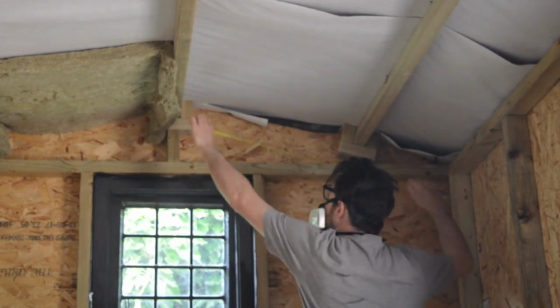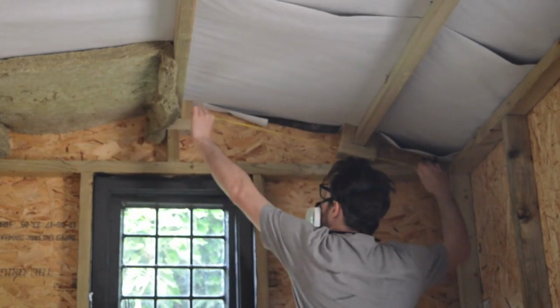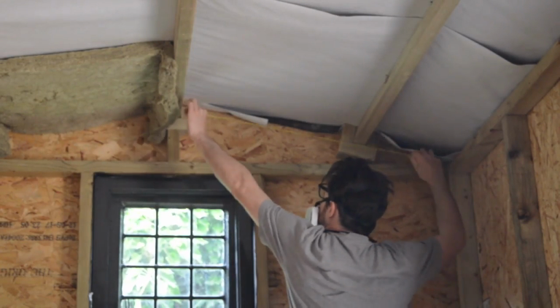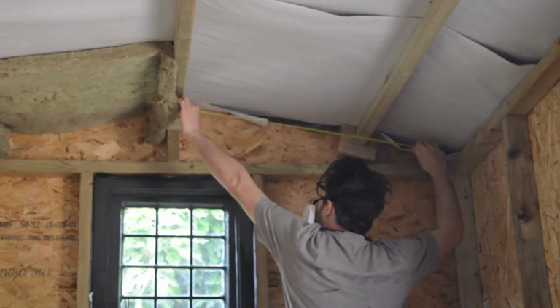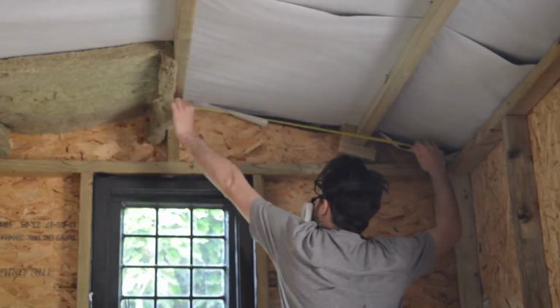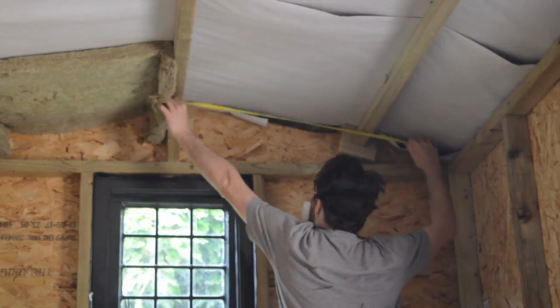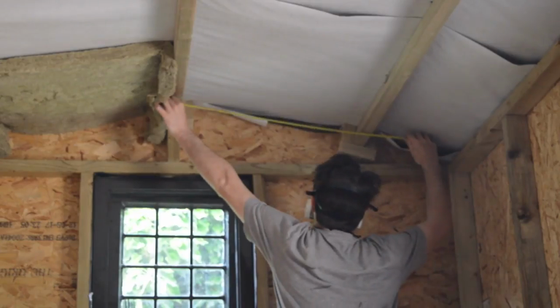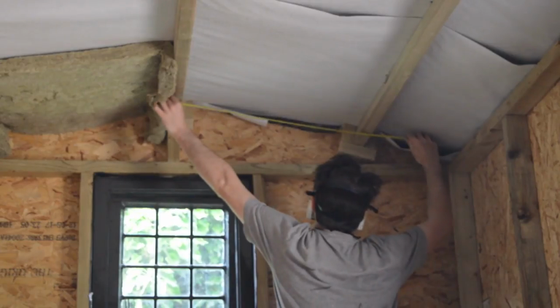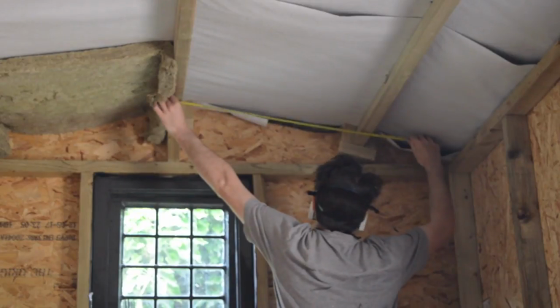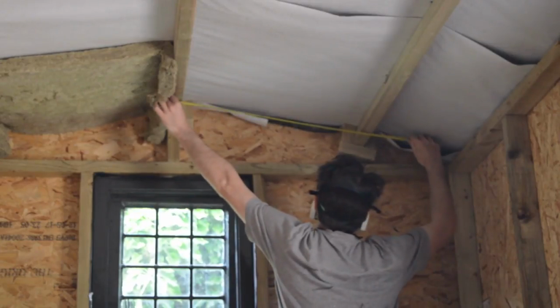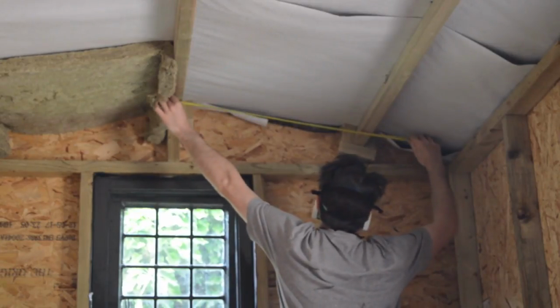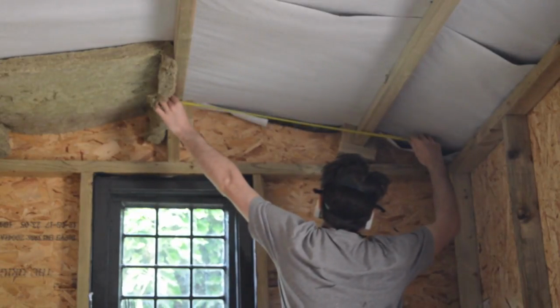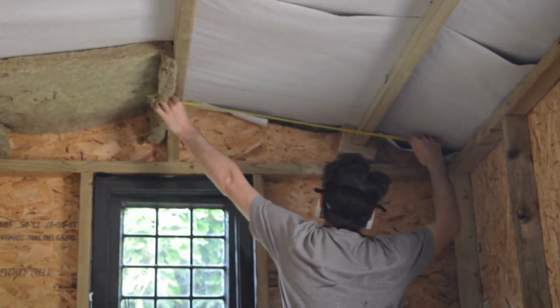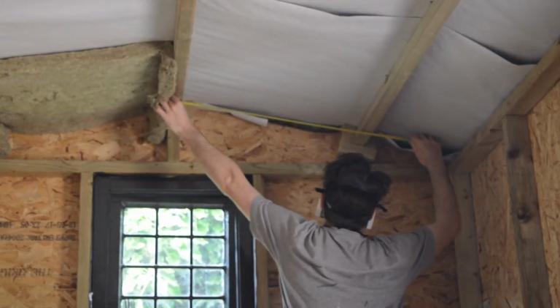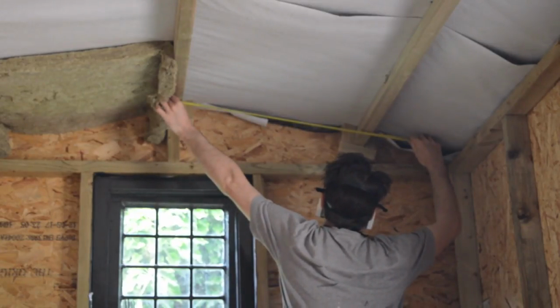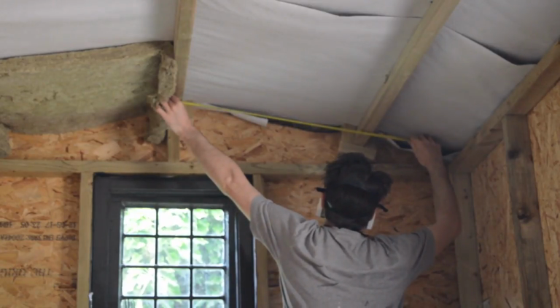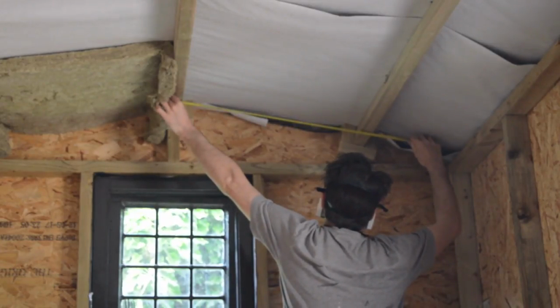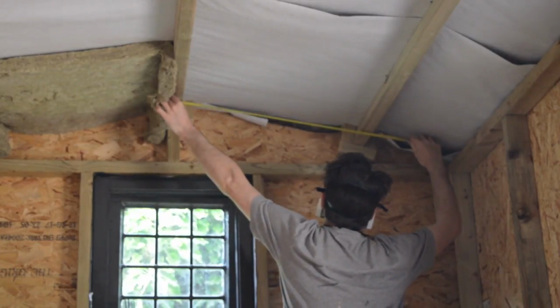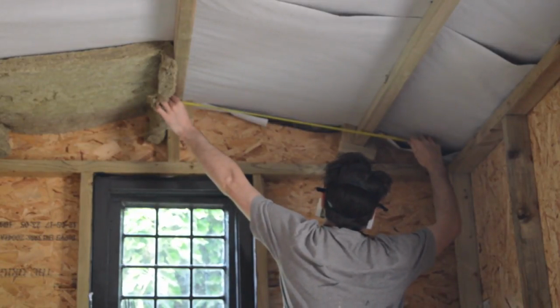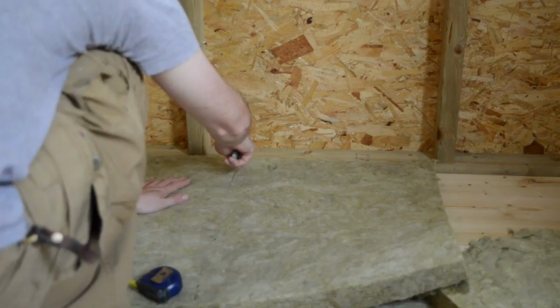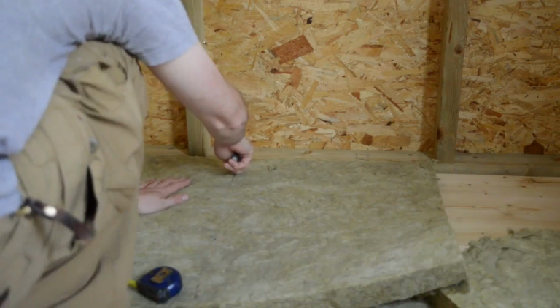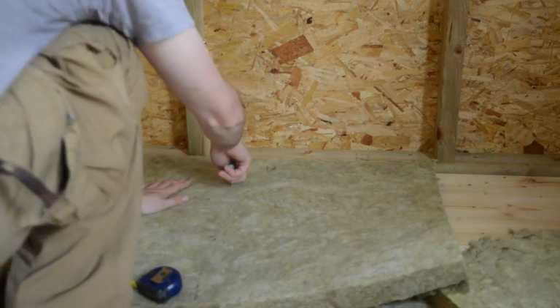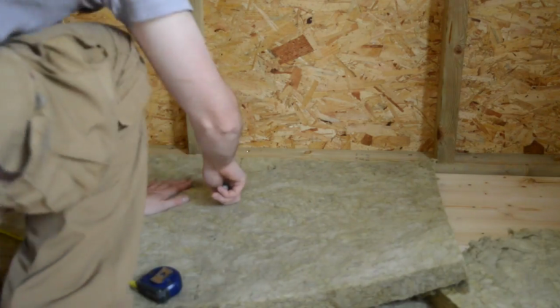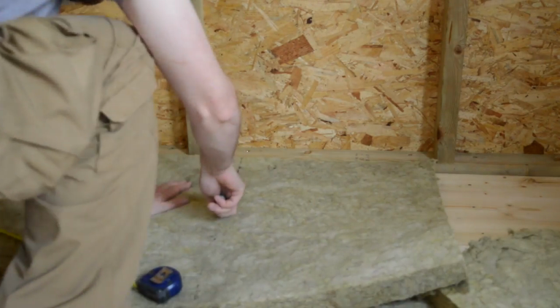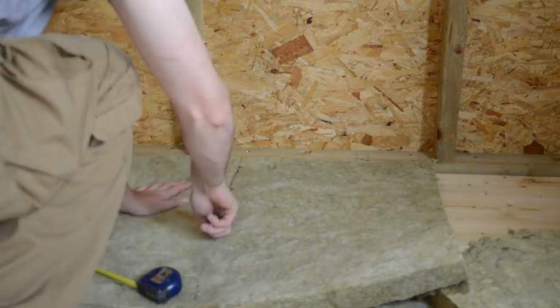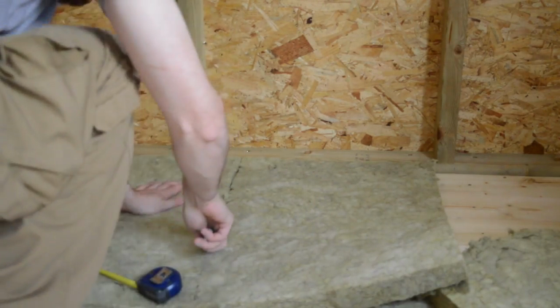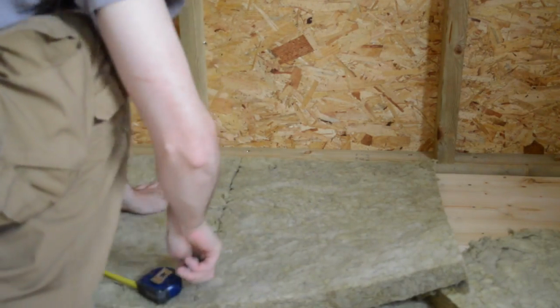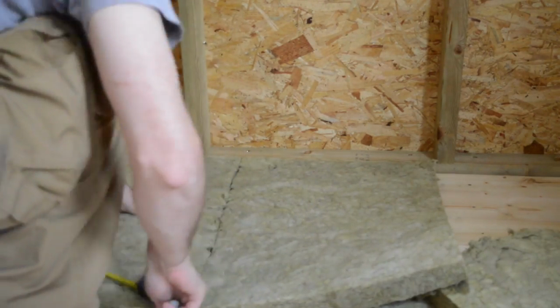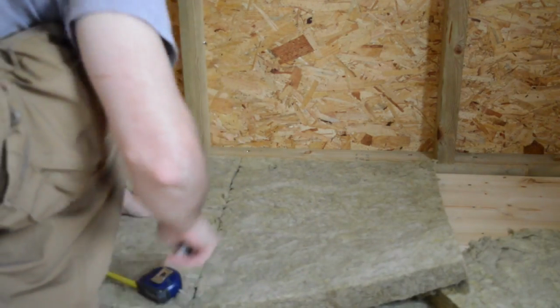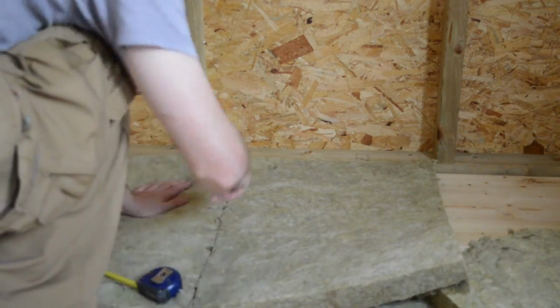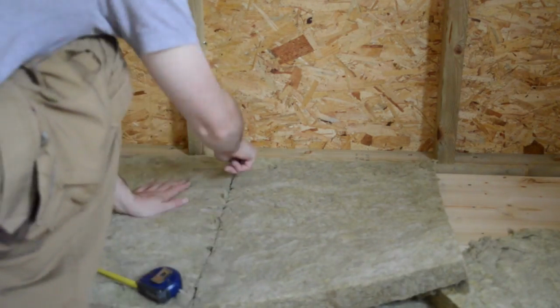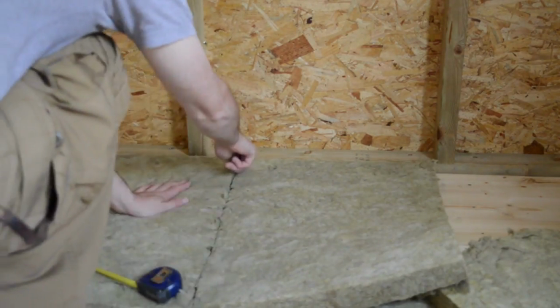Hello, I'm Matt and welcome to Badger Workshop. Before I can get the ceiling in, first I have to insulate it.